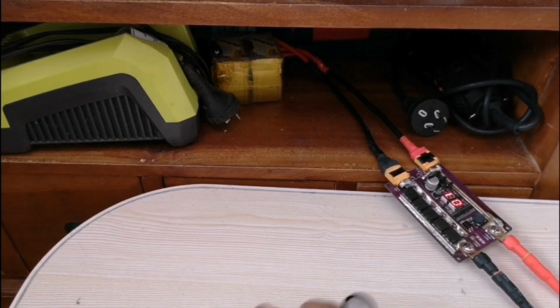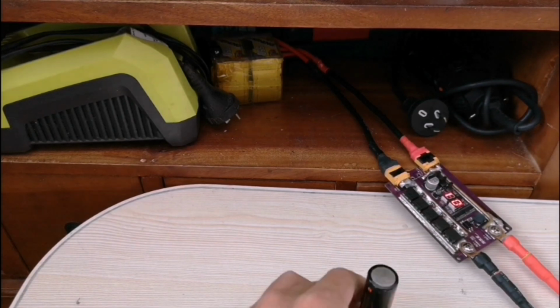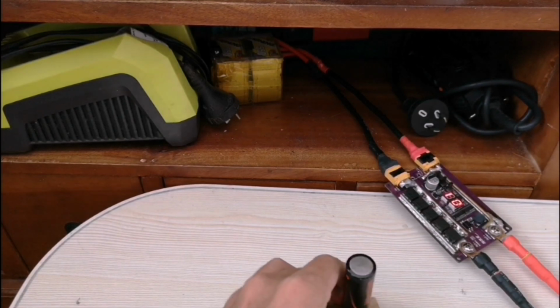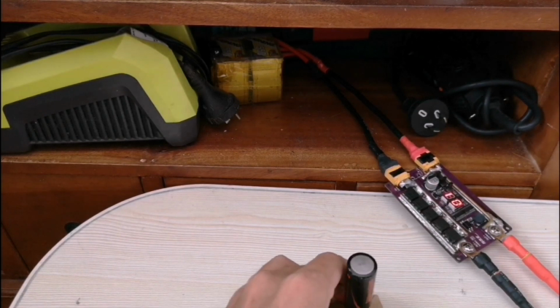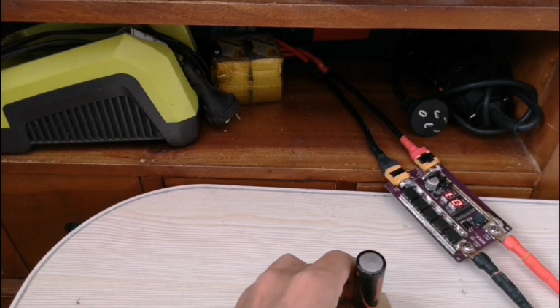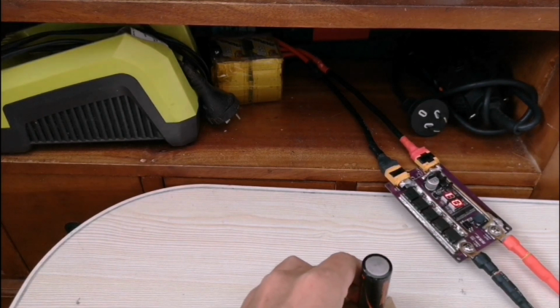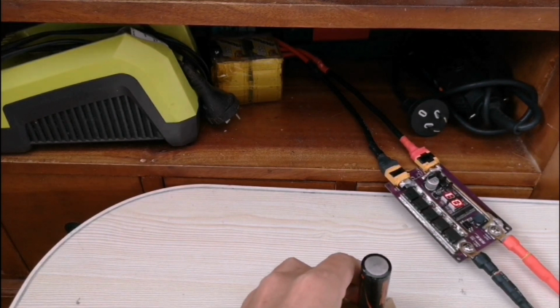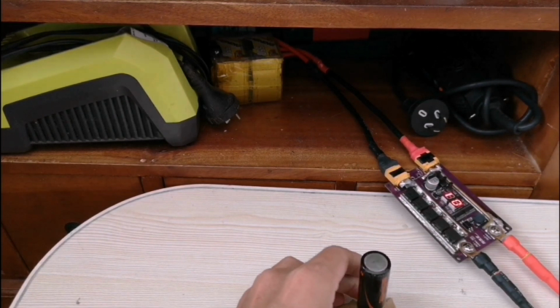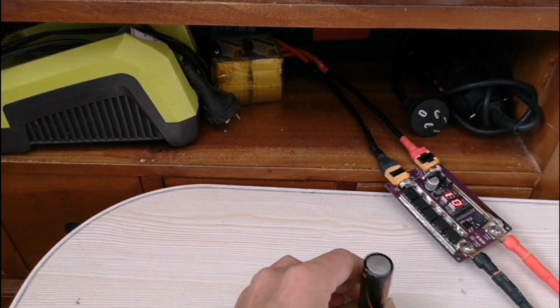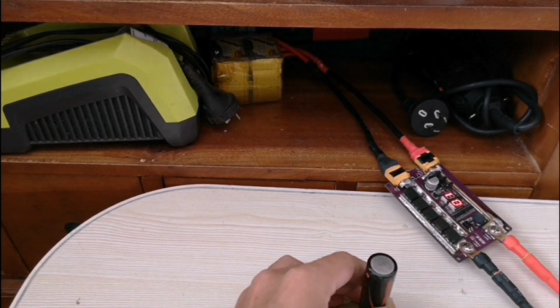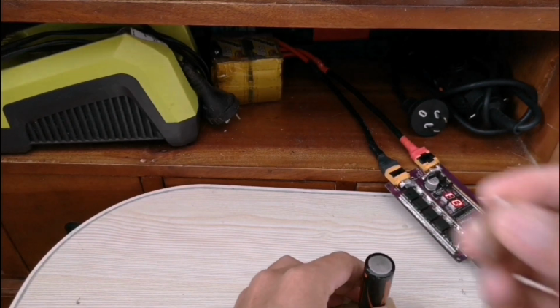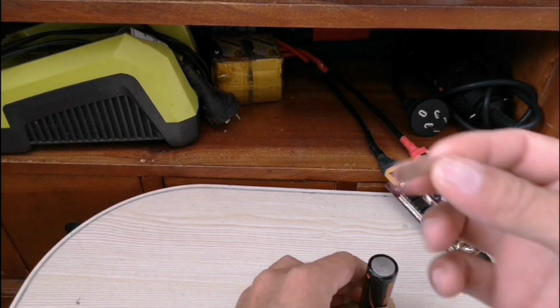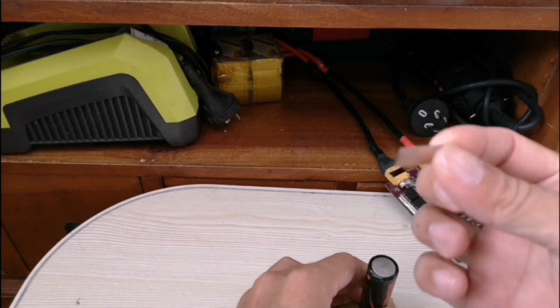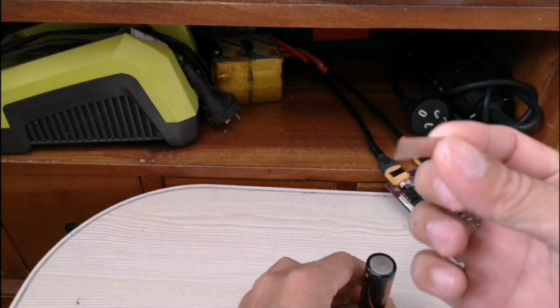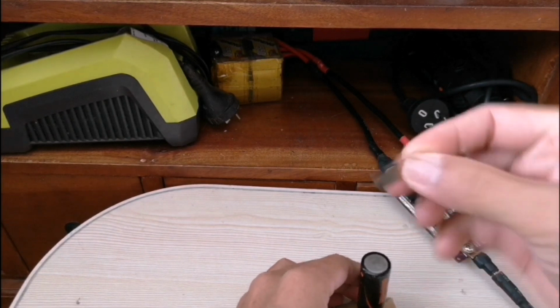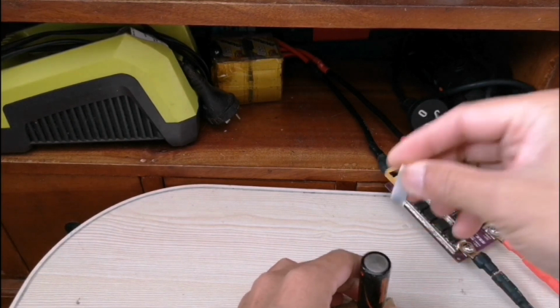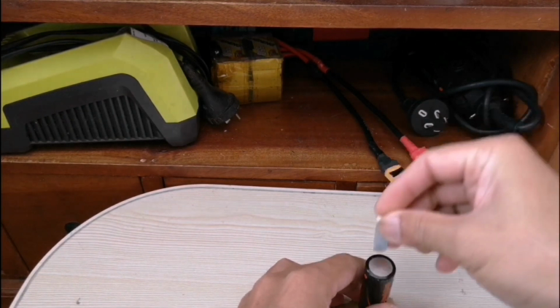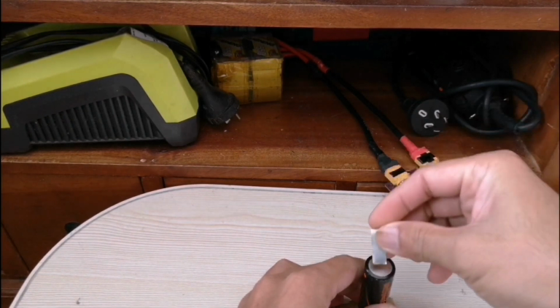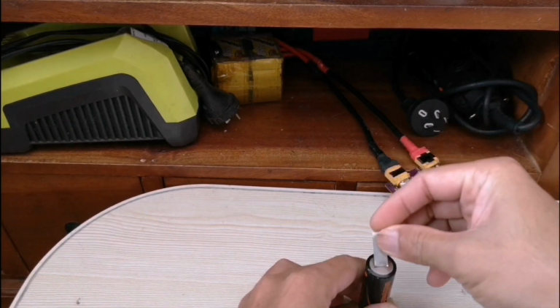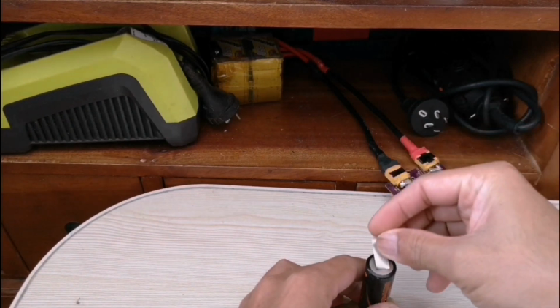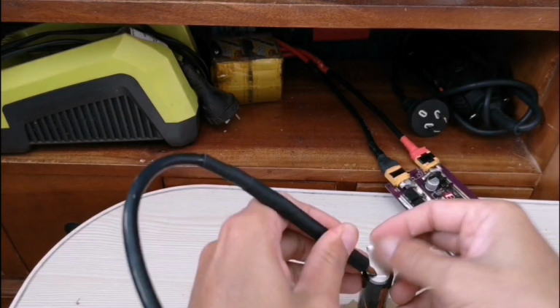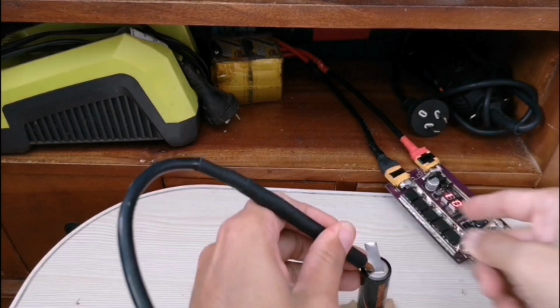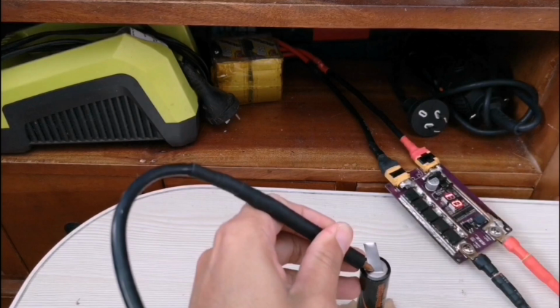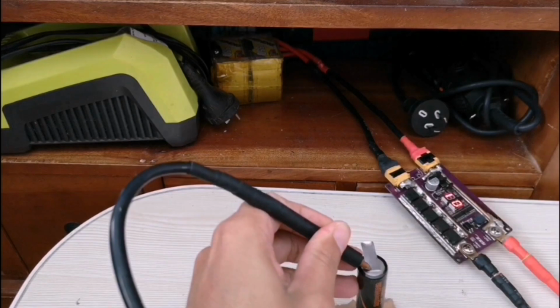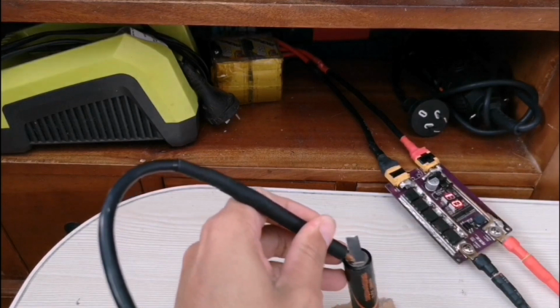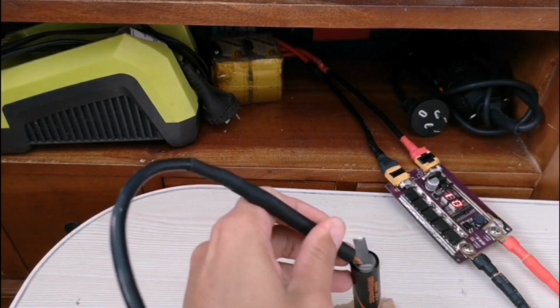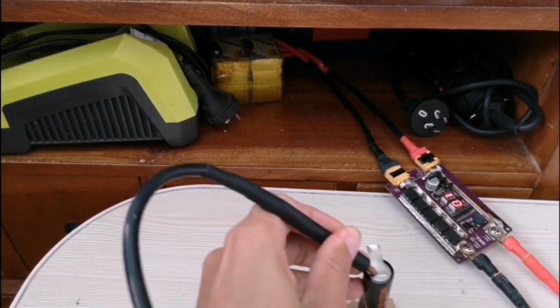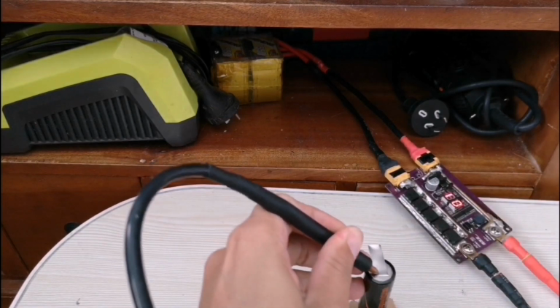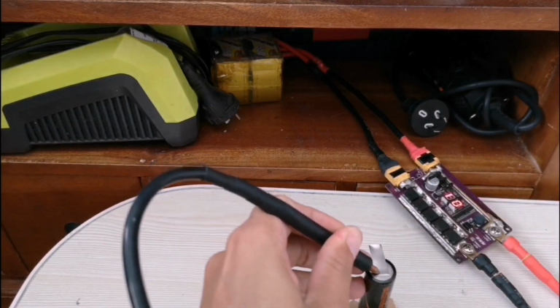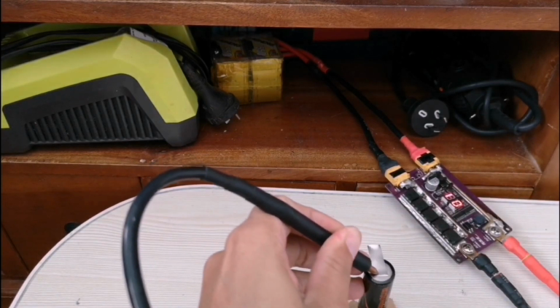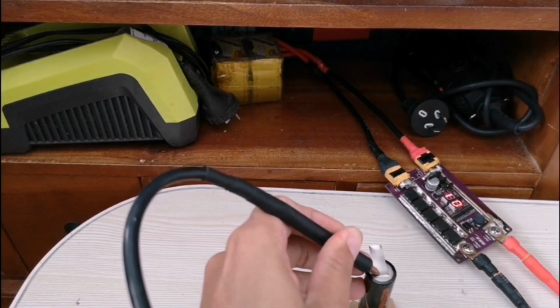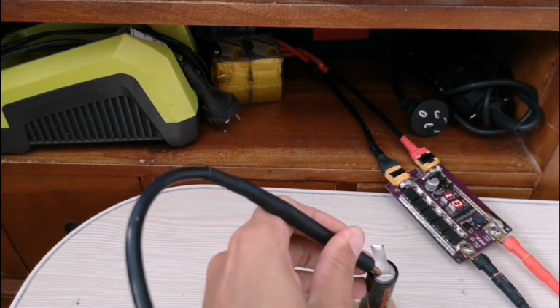Let's test on the battery, guys. This is 0.2. It's 0.1 ms.